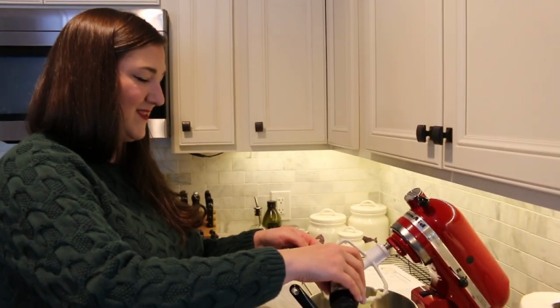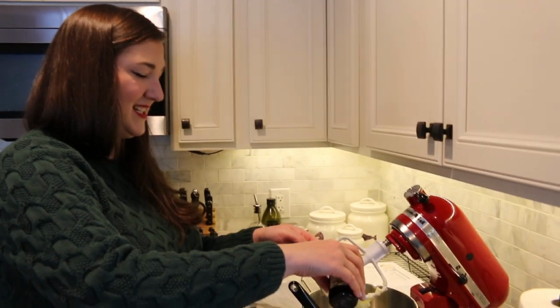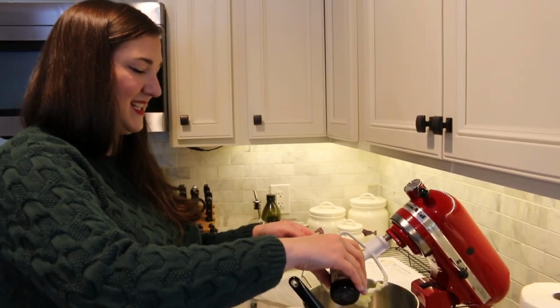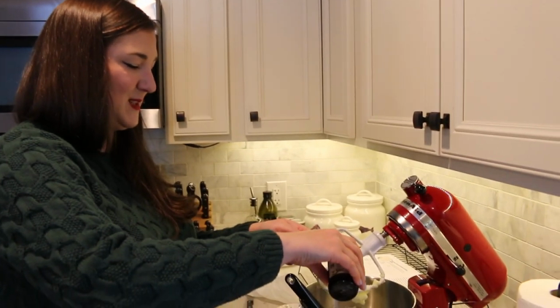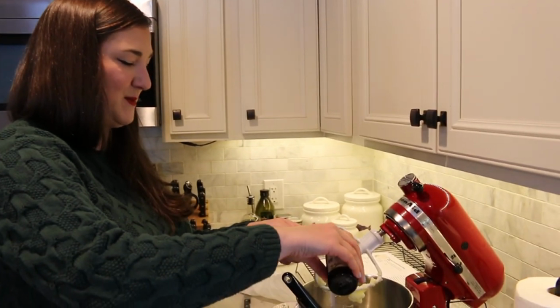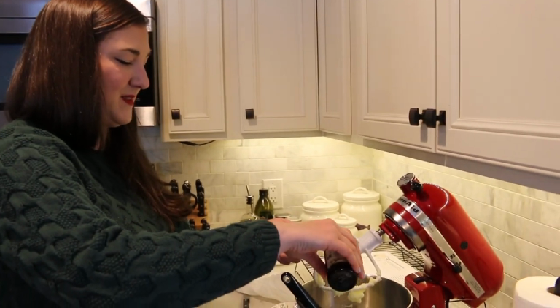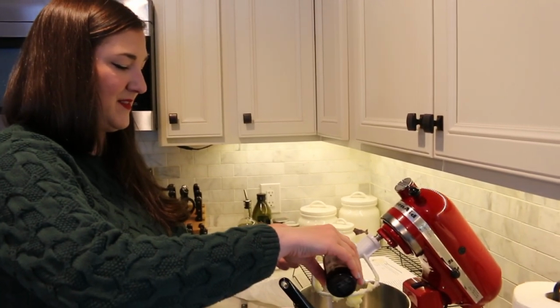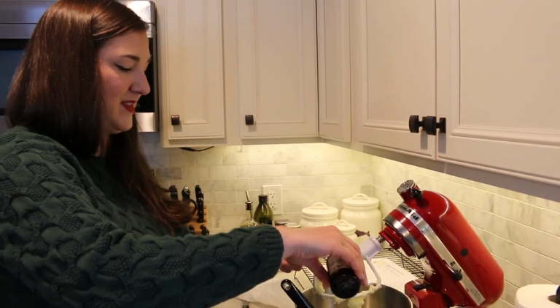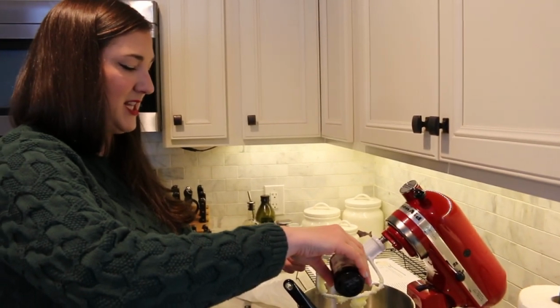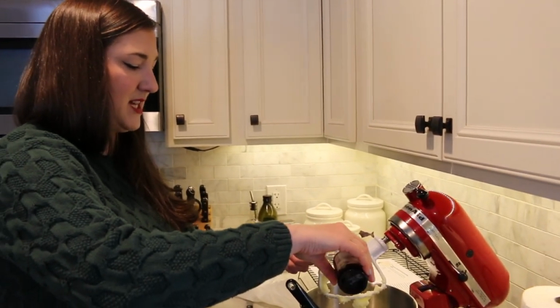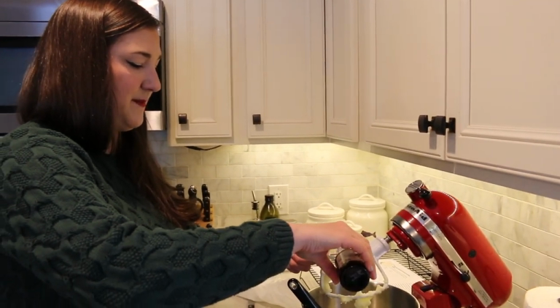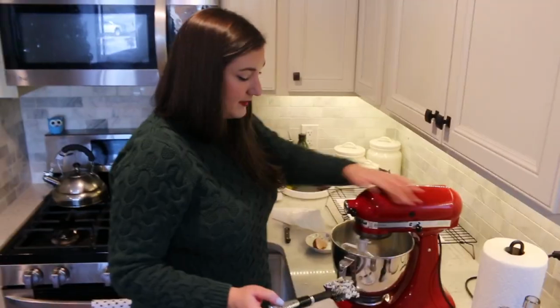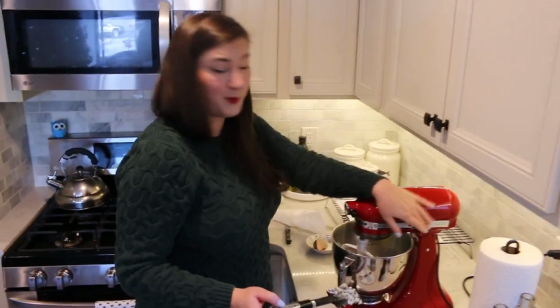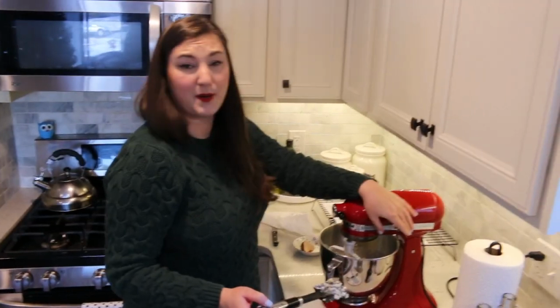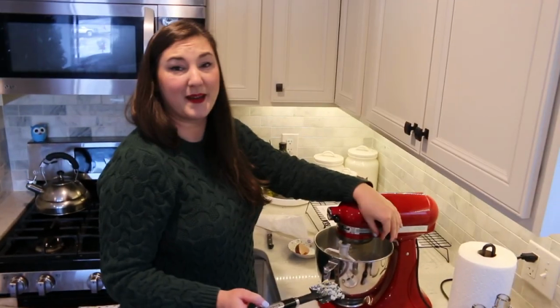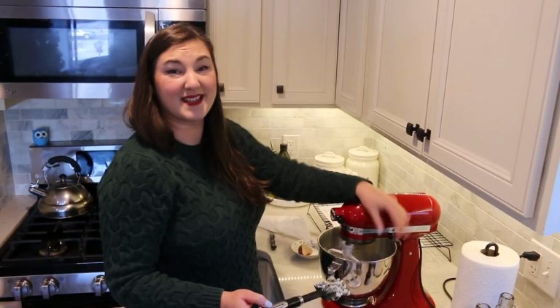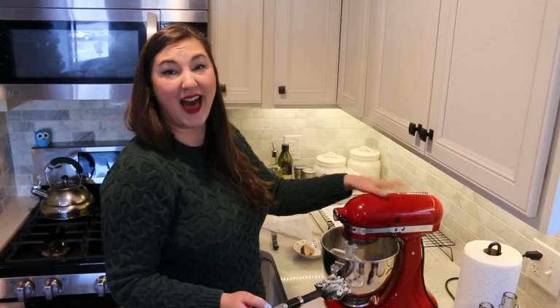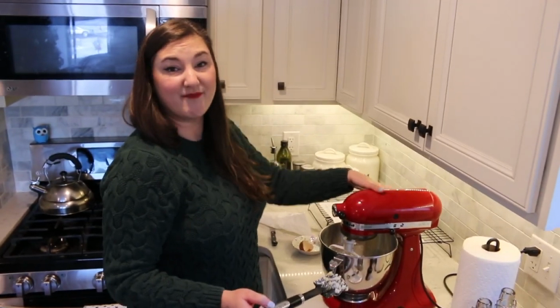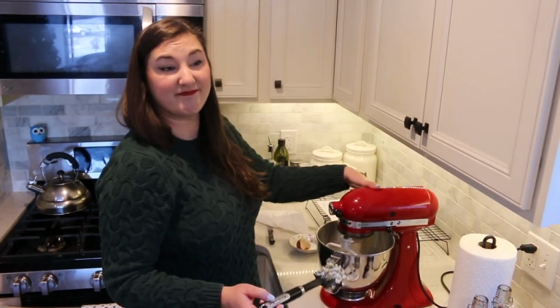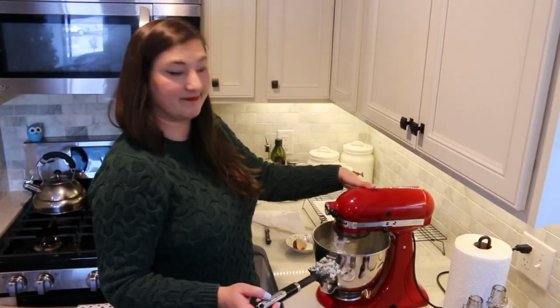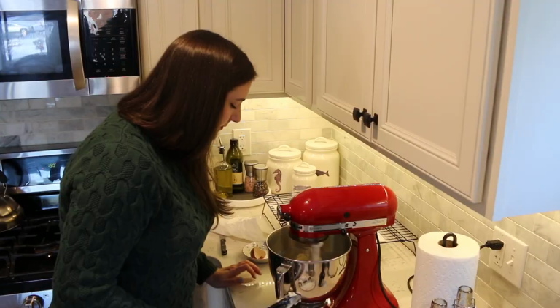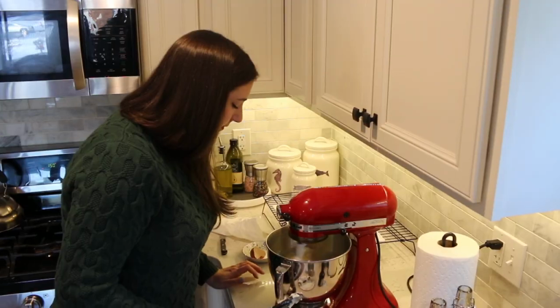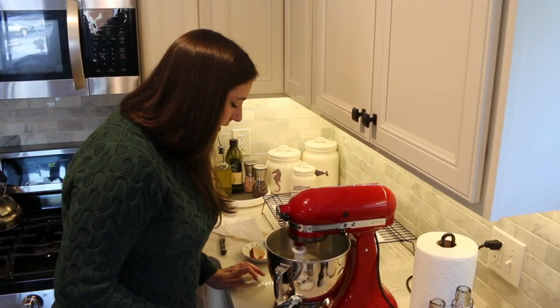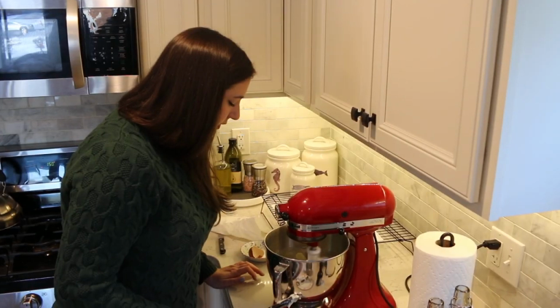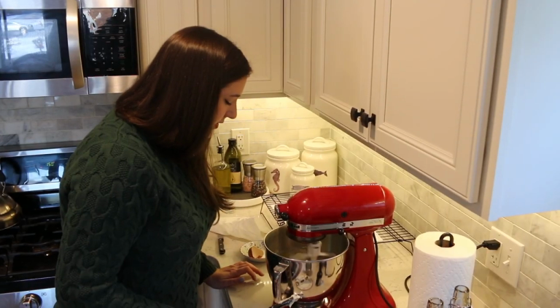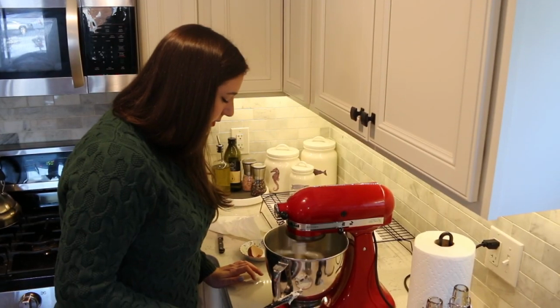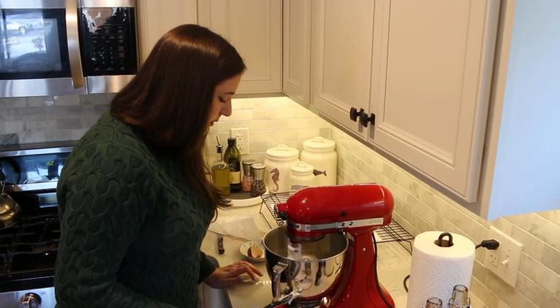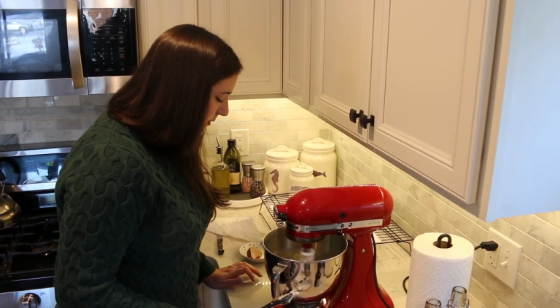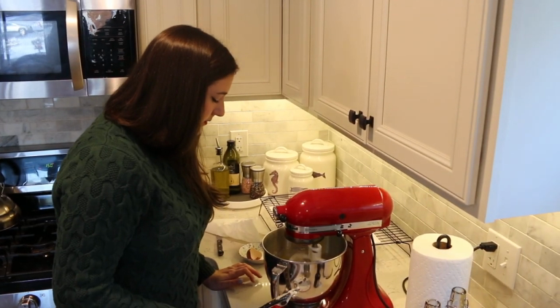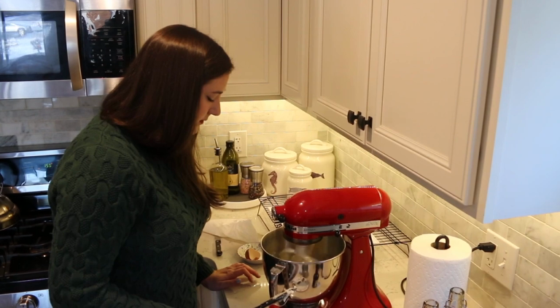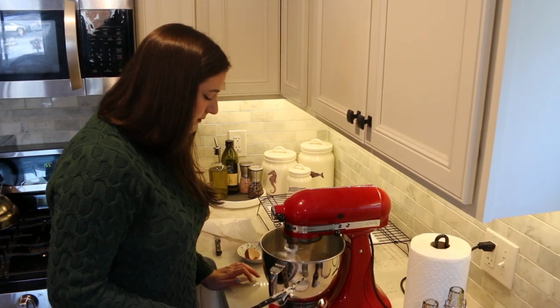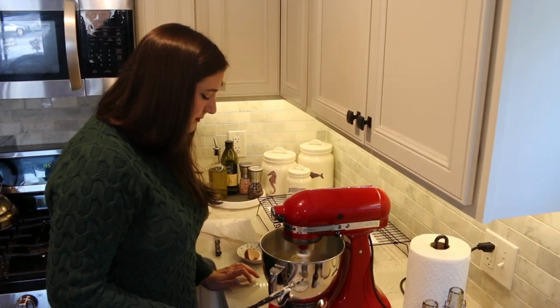And one teaspoon of vanilla. Then we're going to mix that. It looks so delicious.